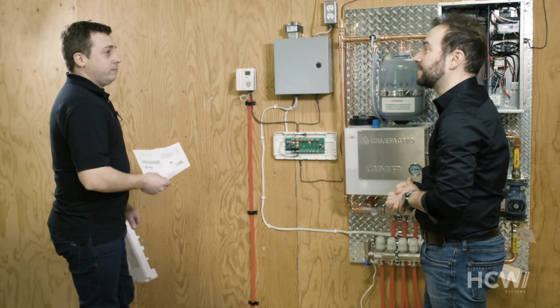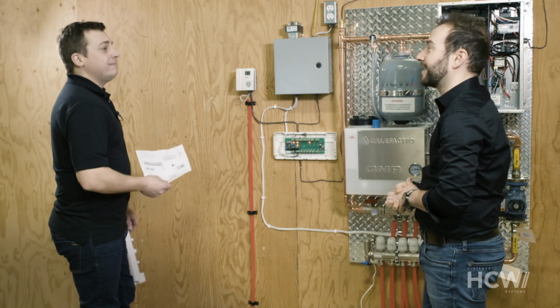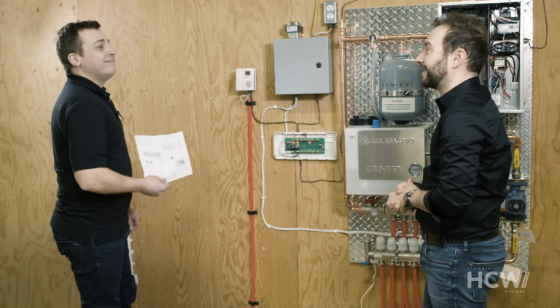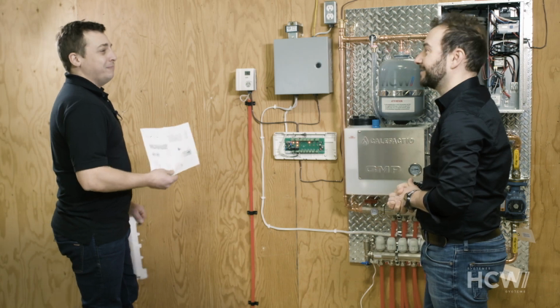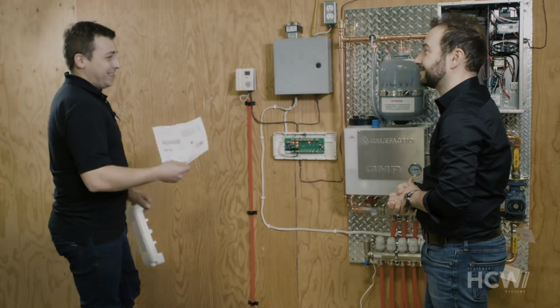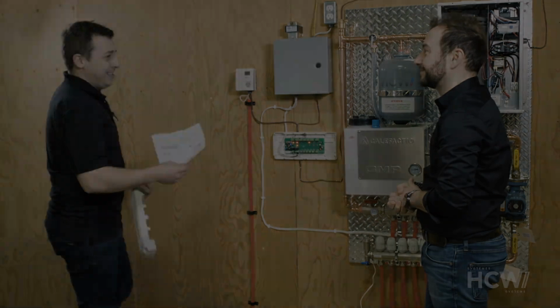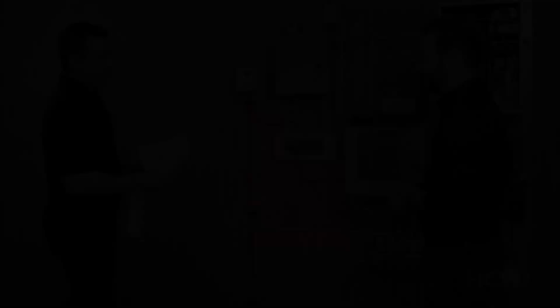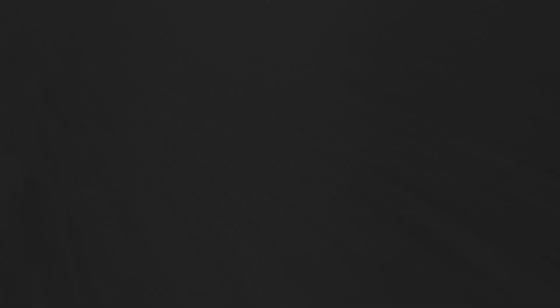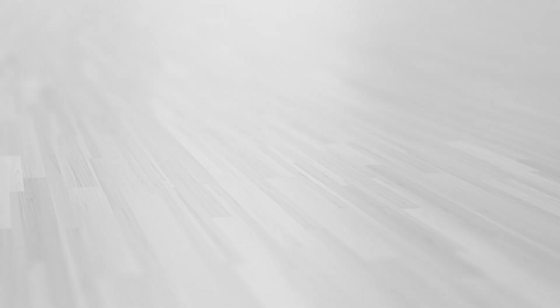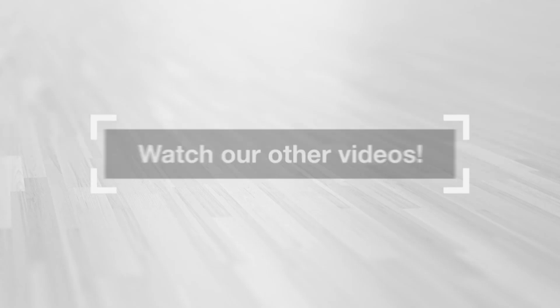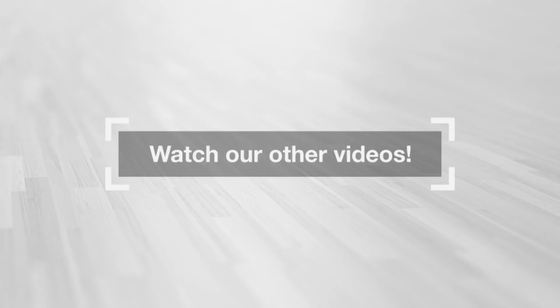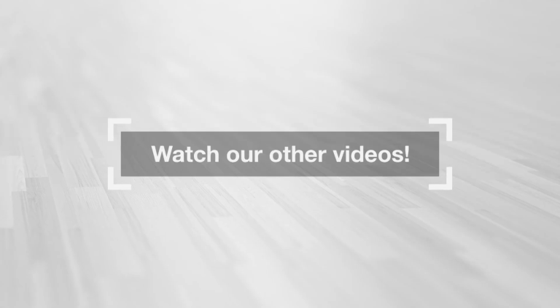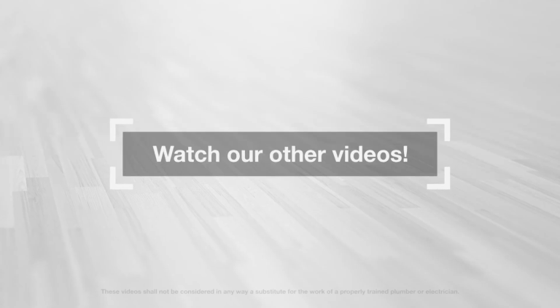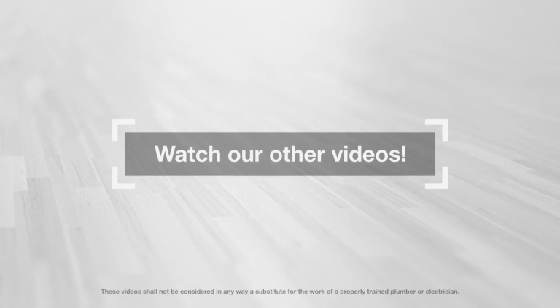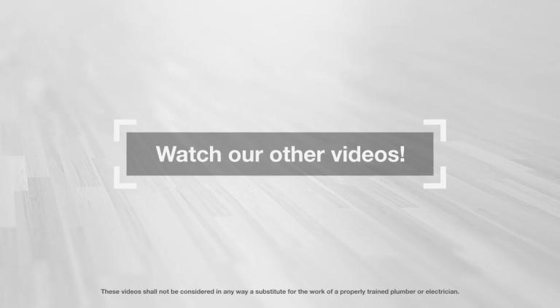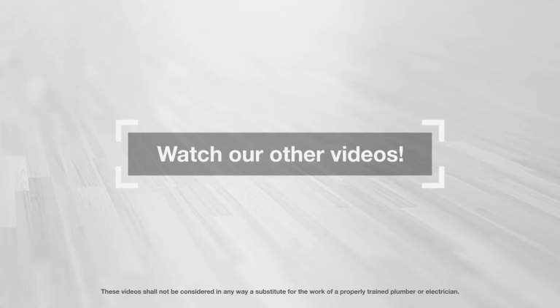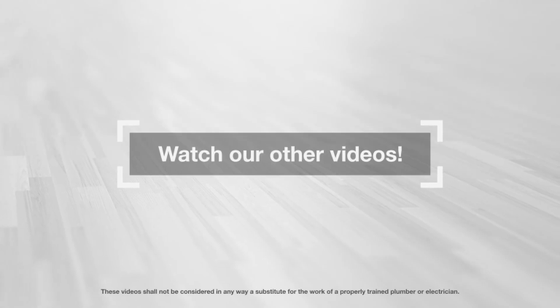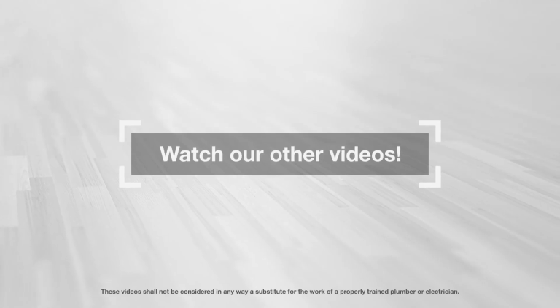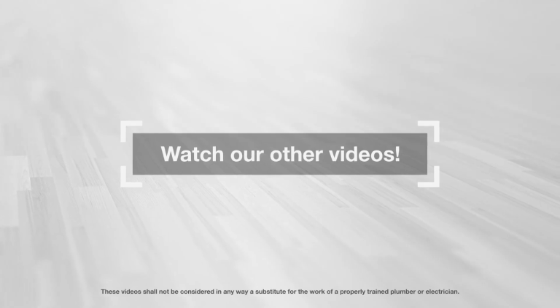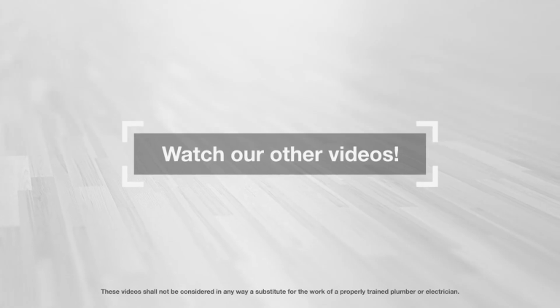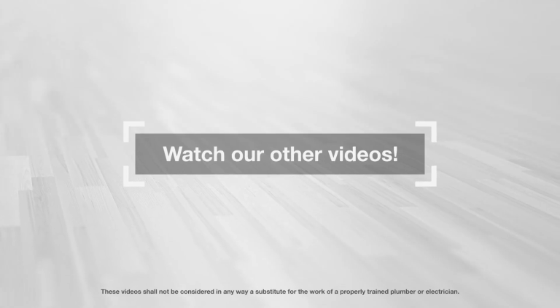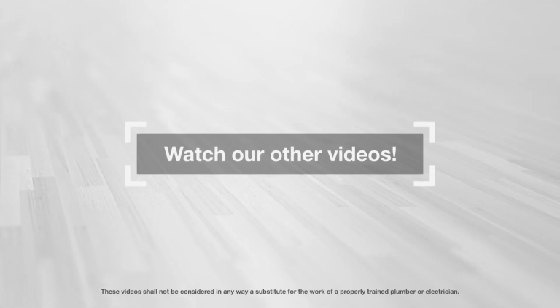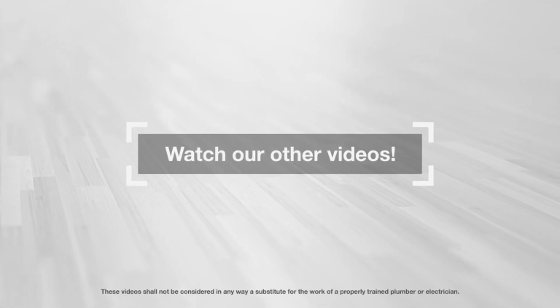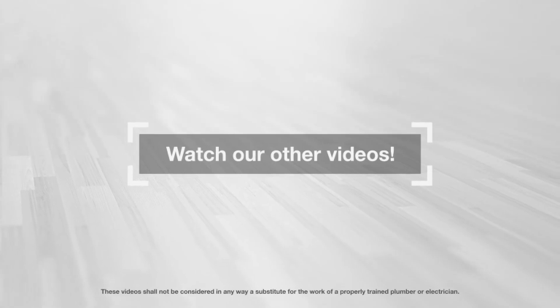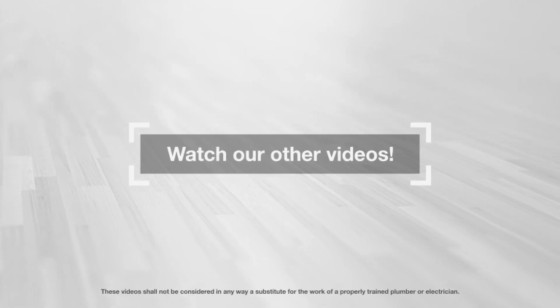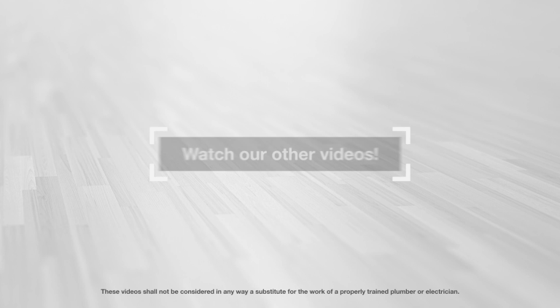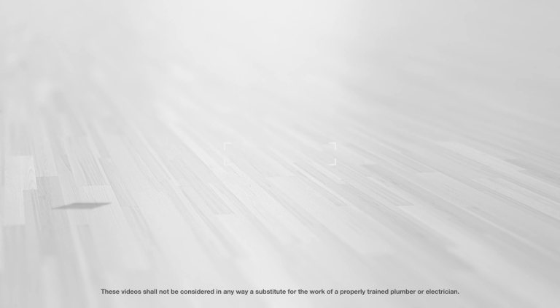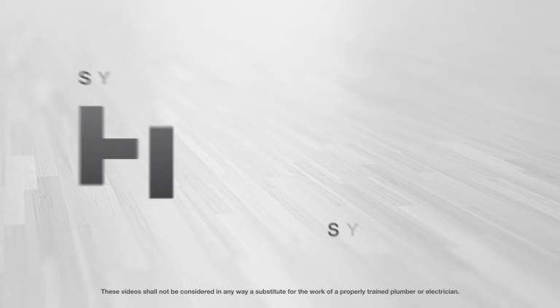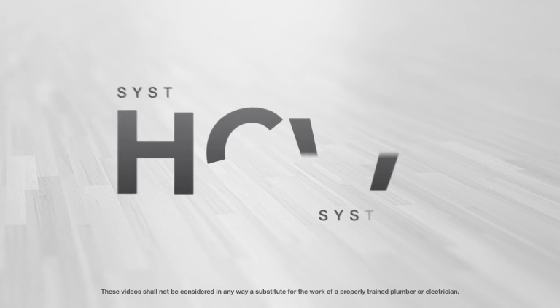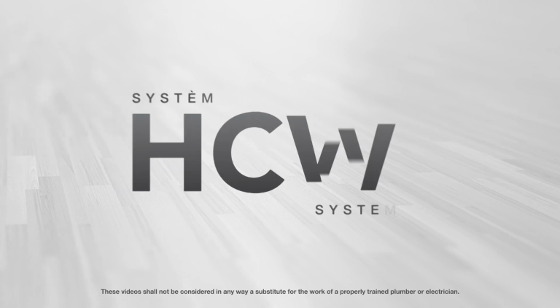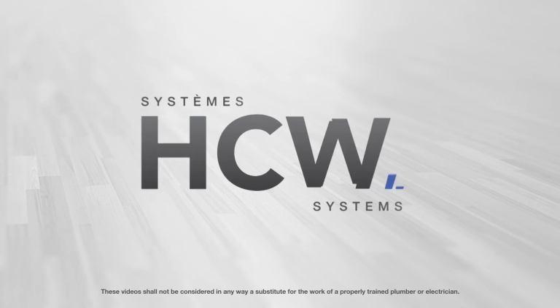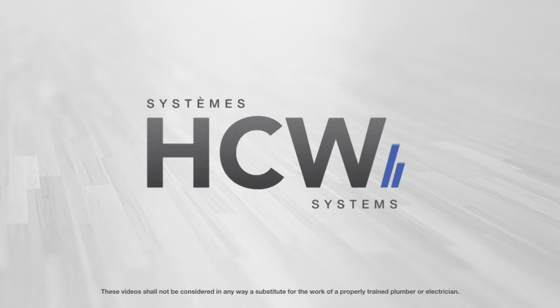Thank you, Marc-Andre. Watch our other videos. Thank you for choosing HCW Systems.